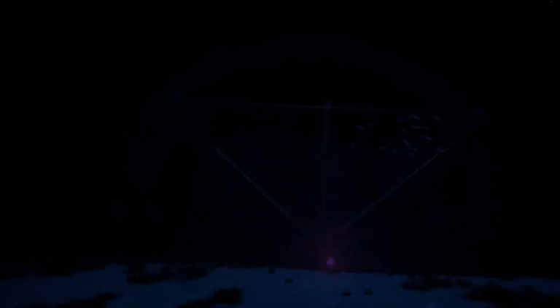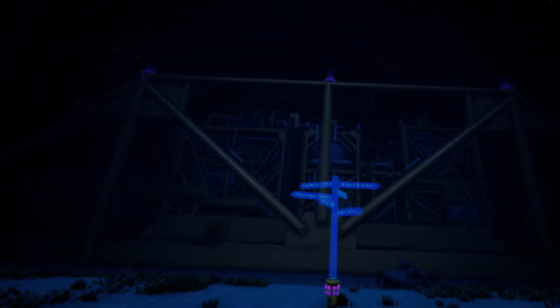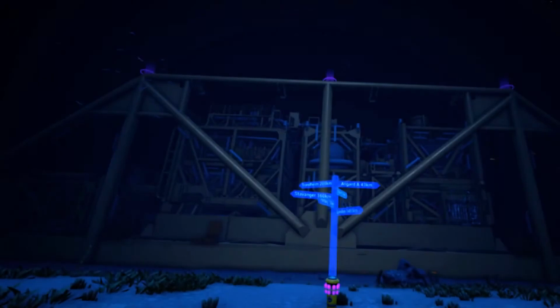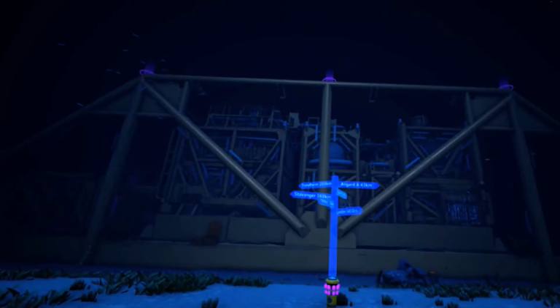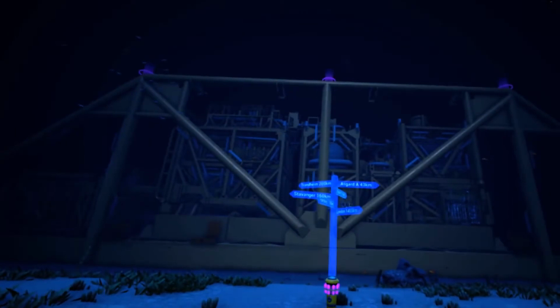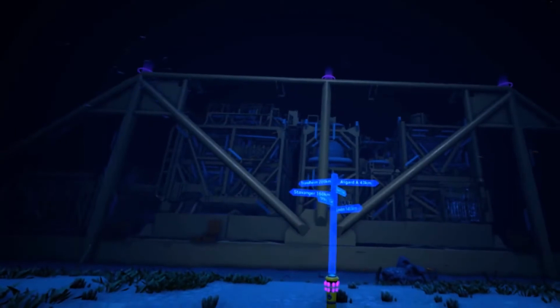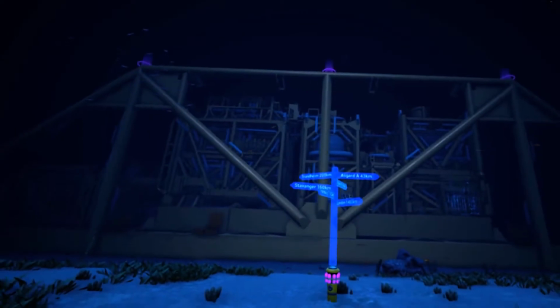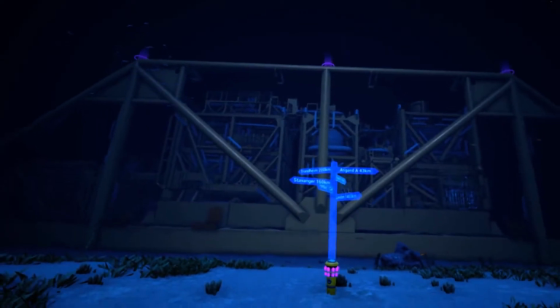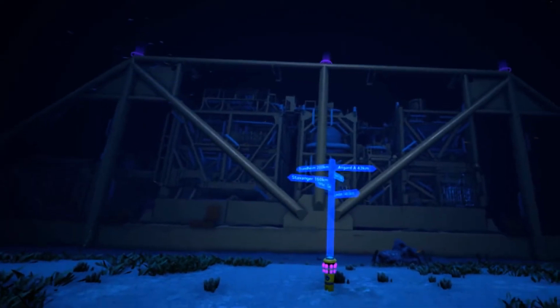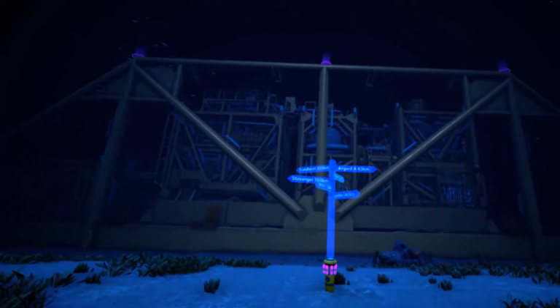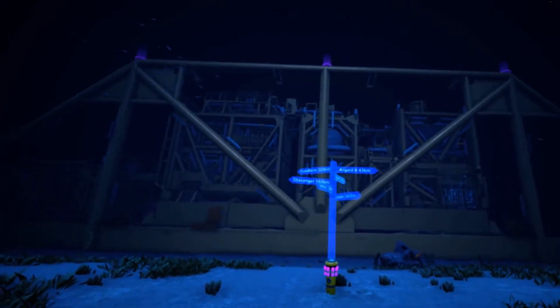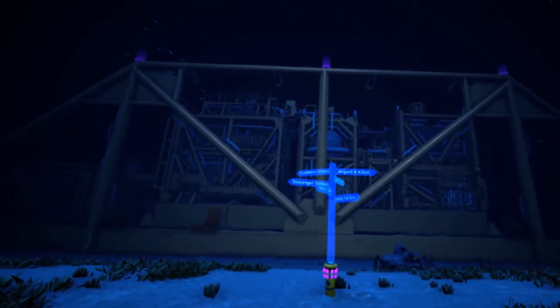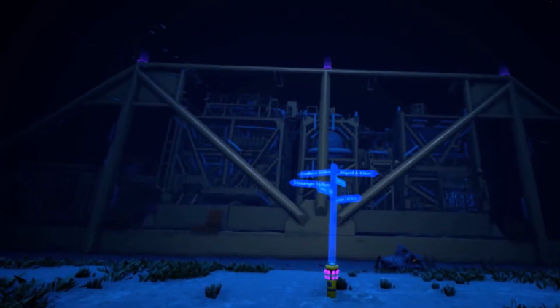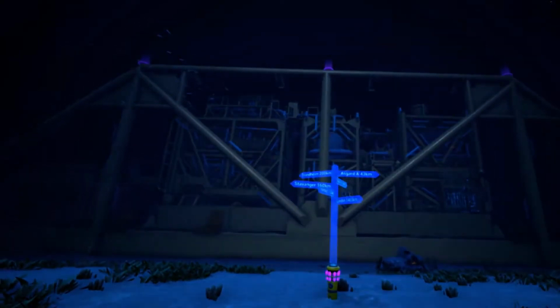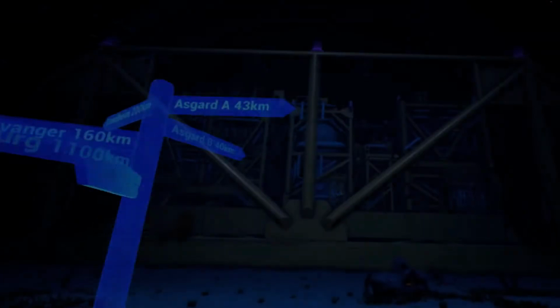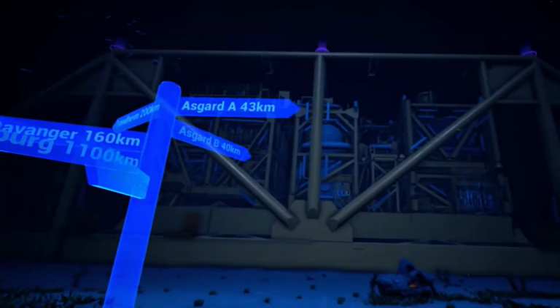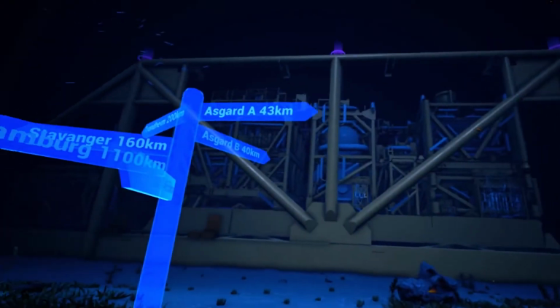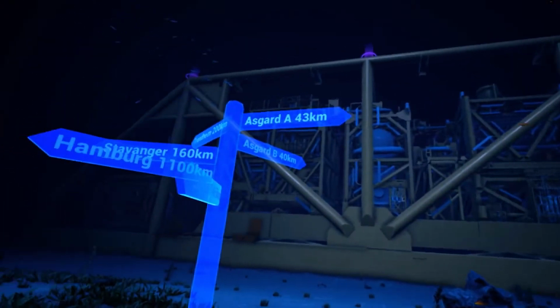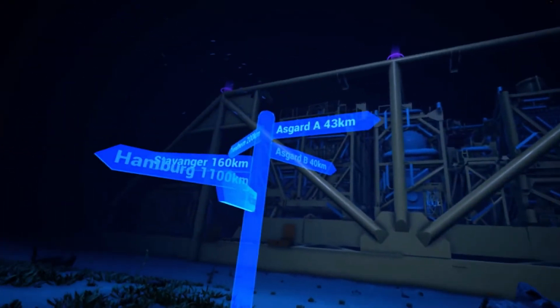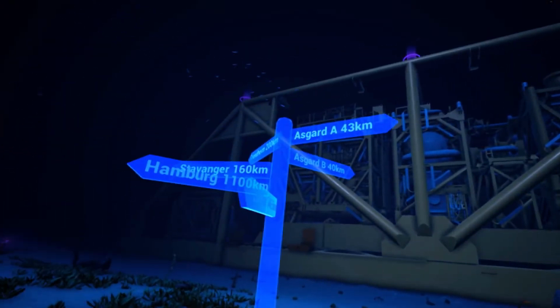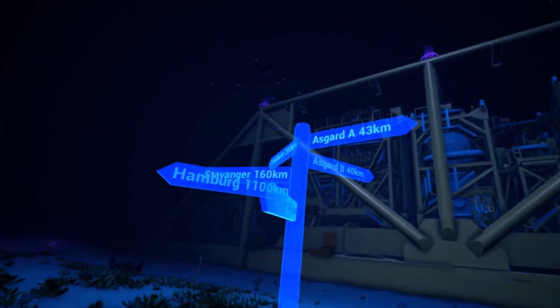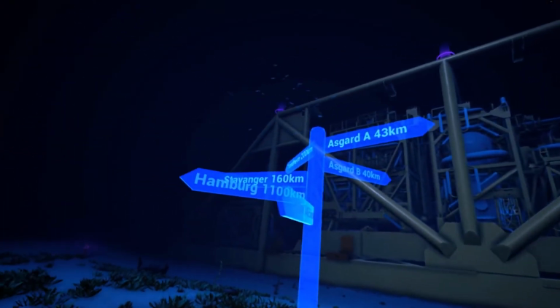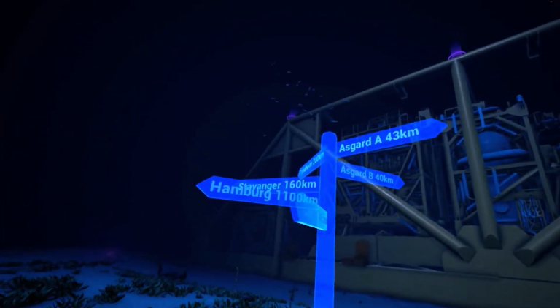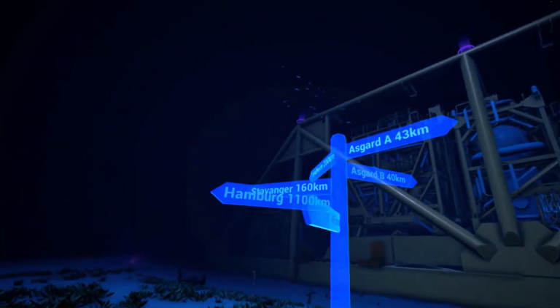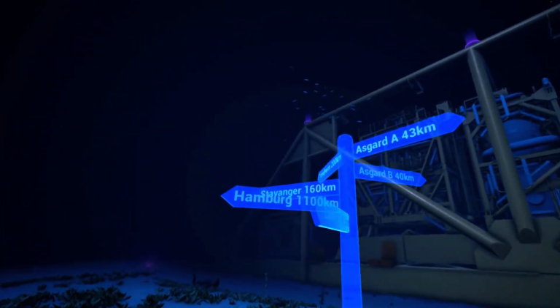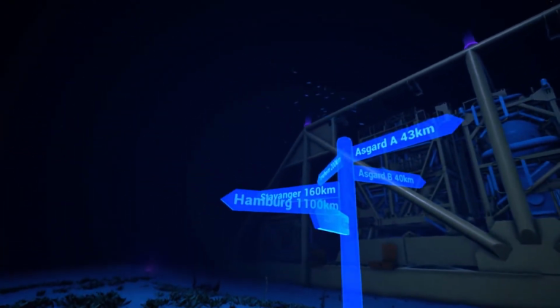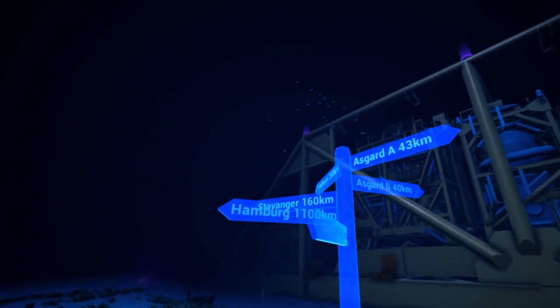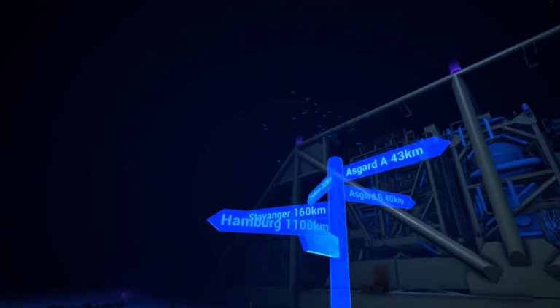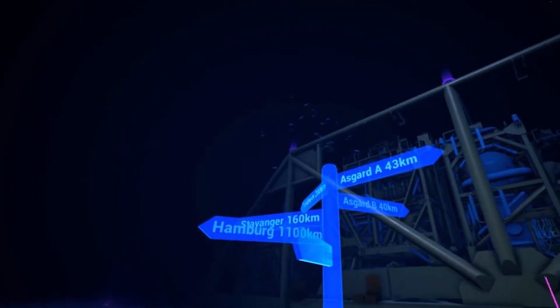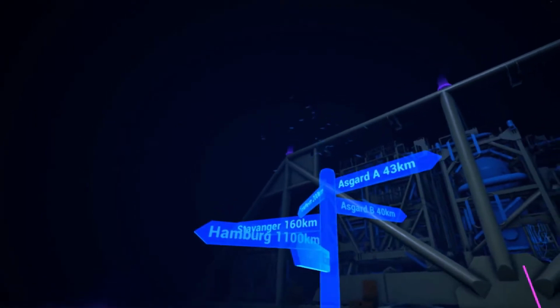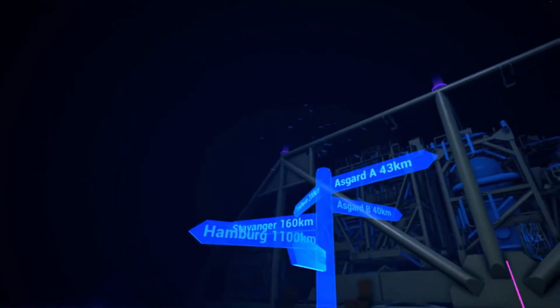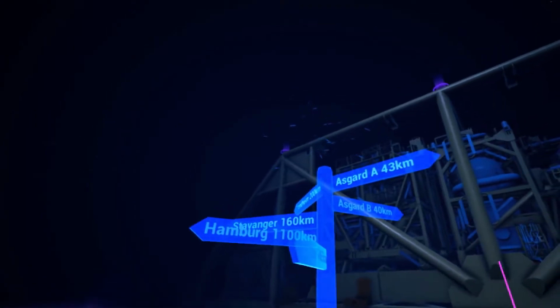Around the compressor you will see luminous hologram points. Move towards them to learn more about the installation.